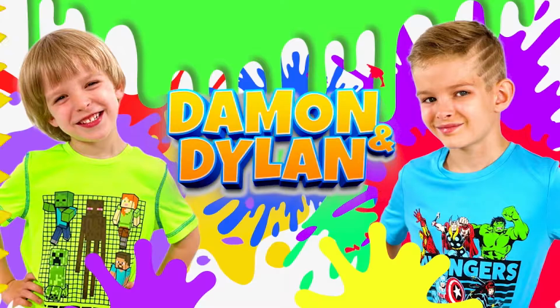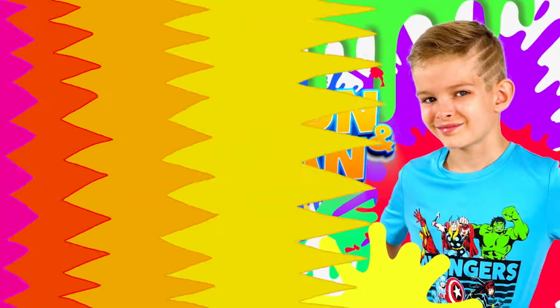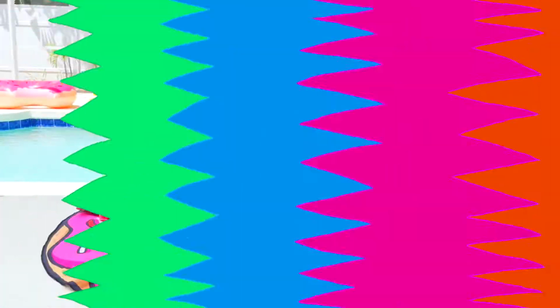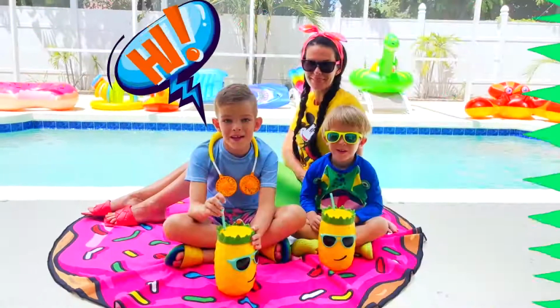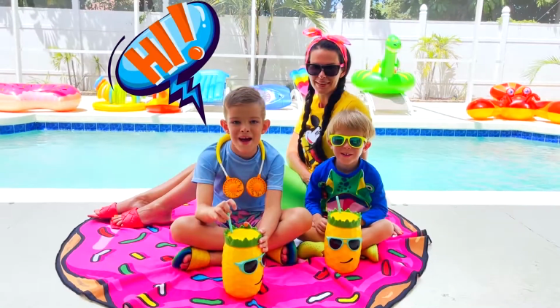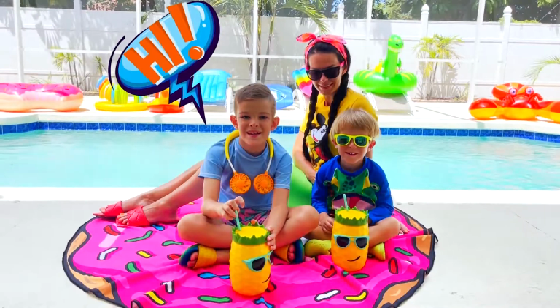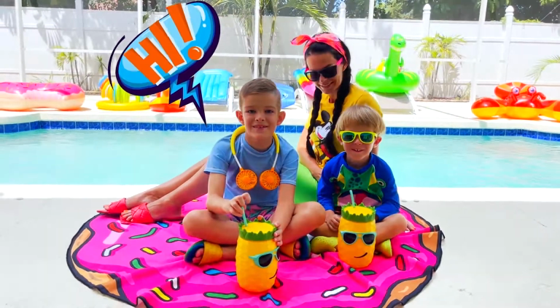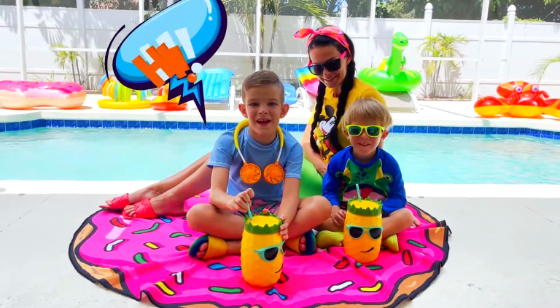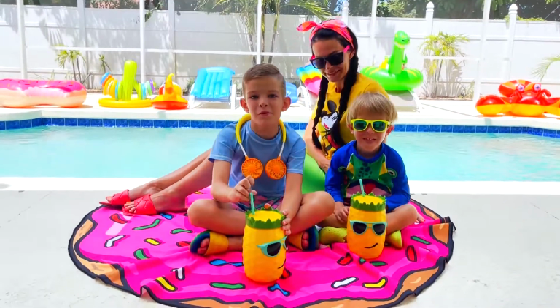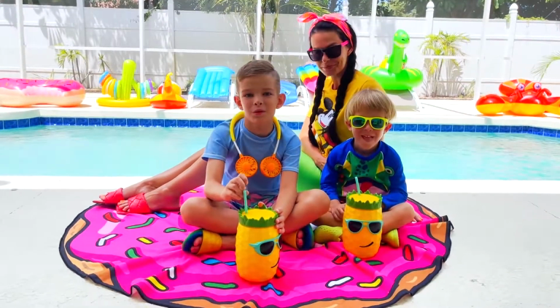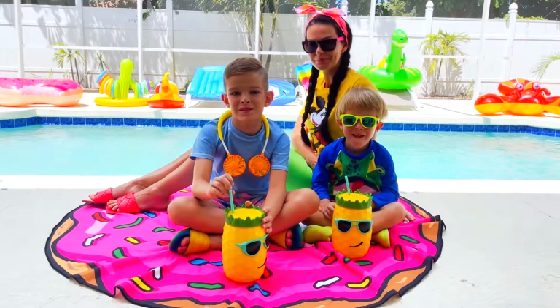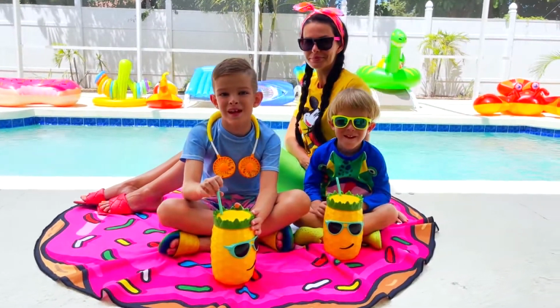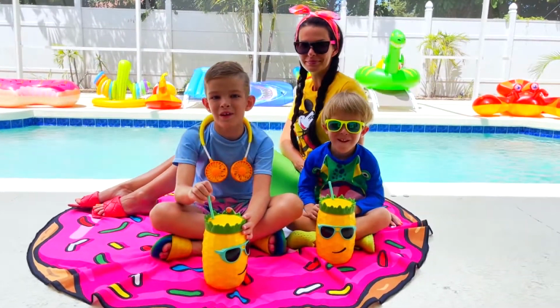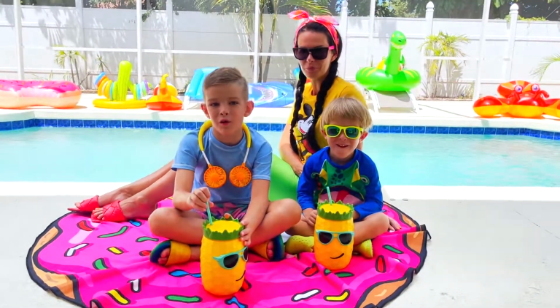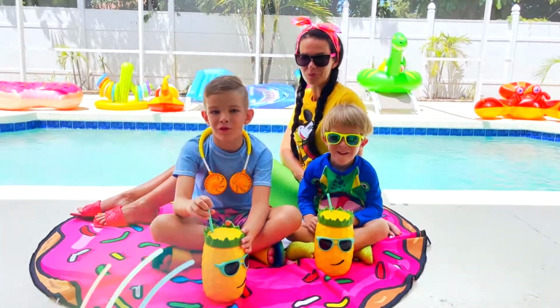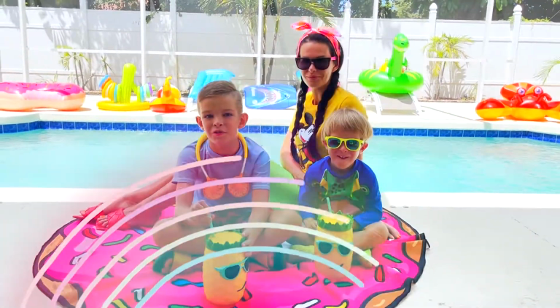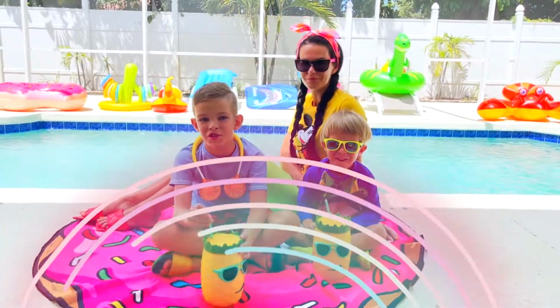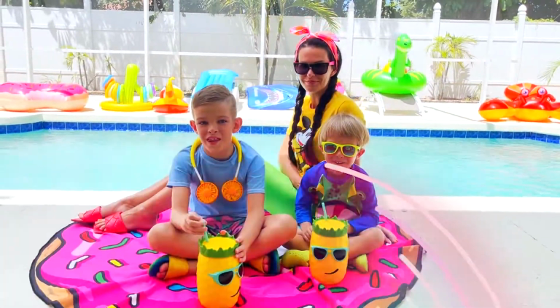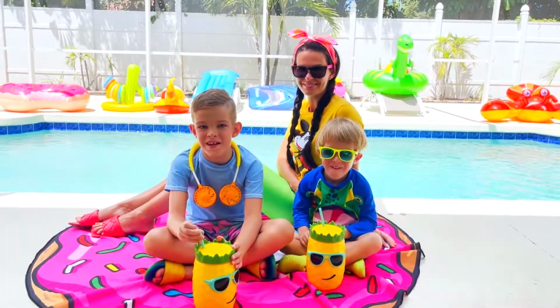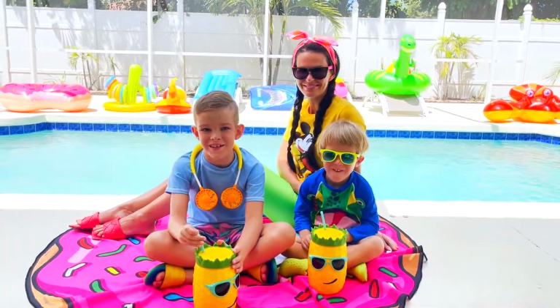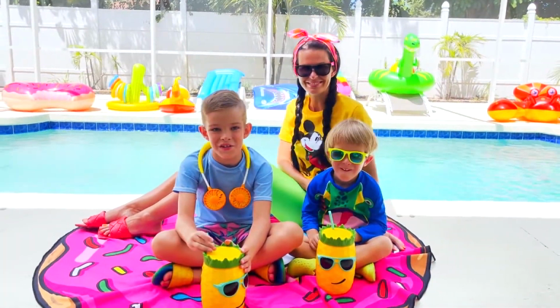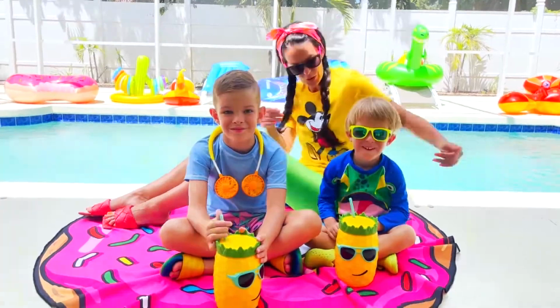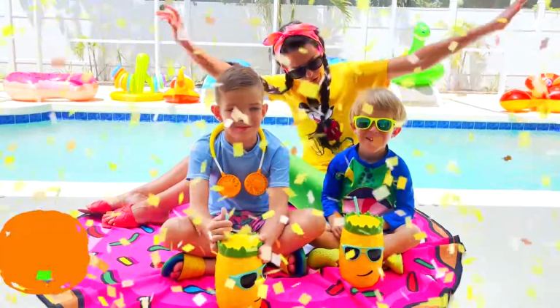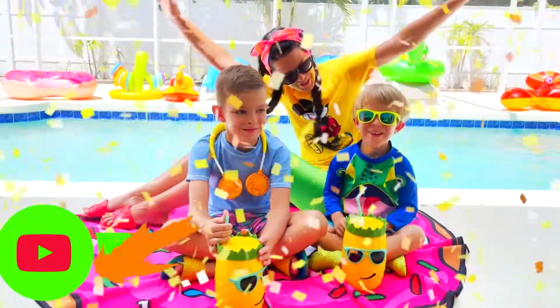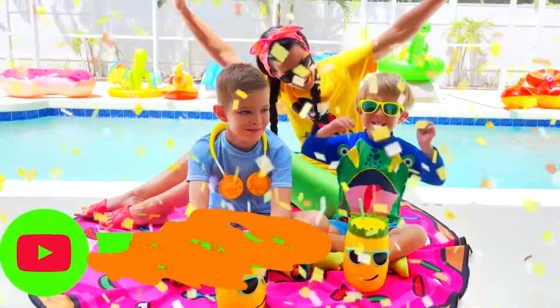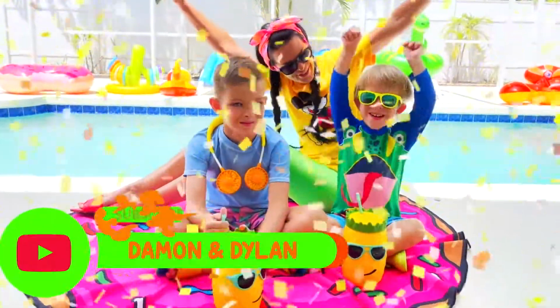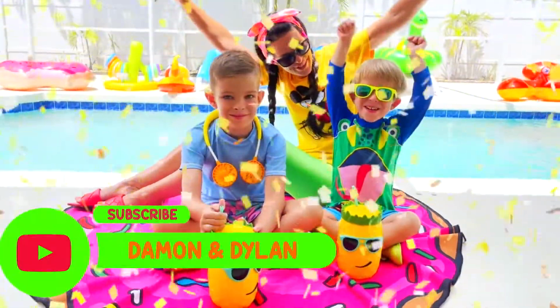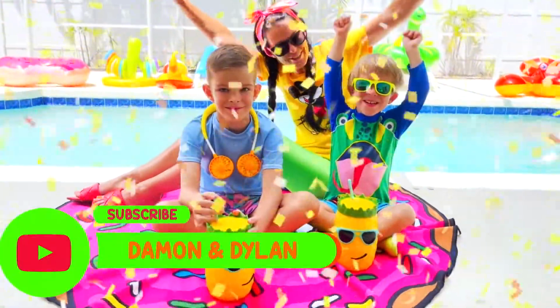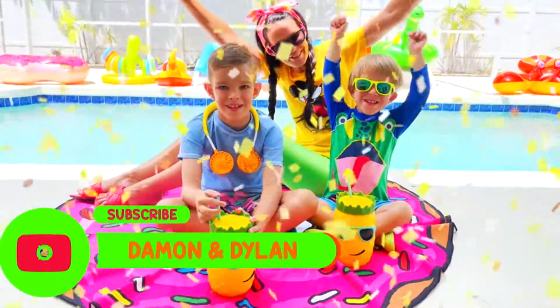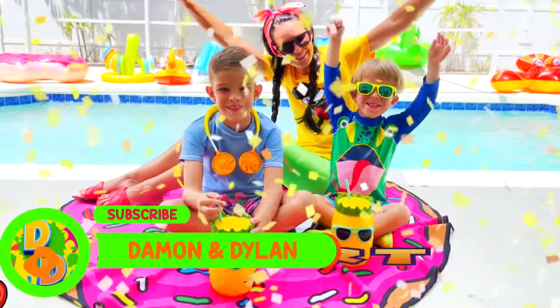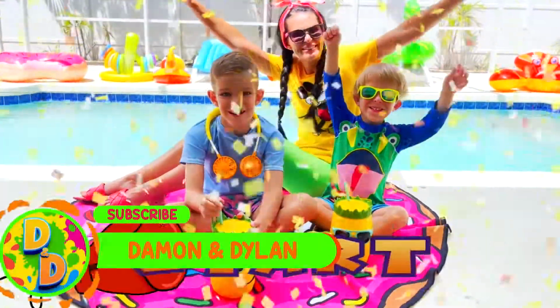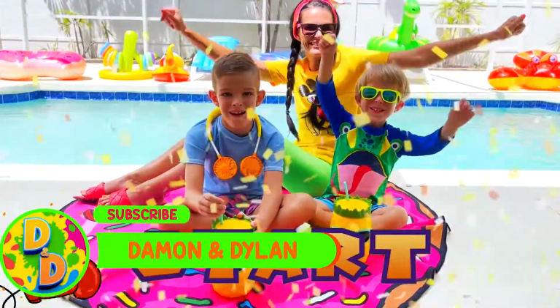Hi guys! Today we will do a sink or float challenge. Let's start!